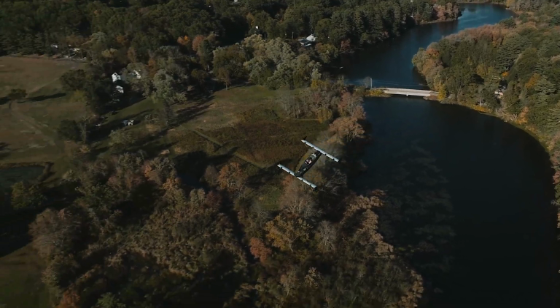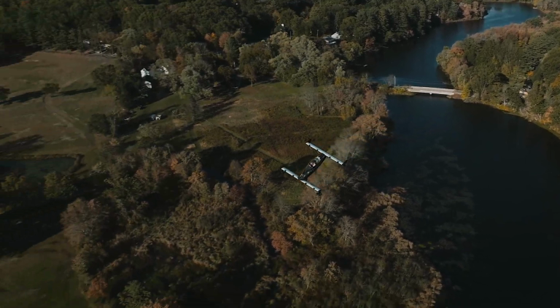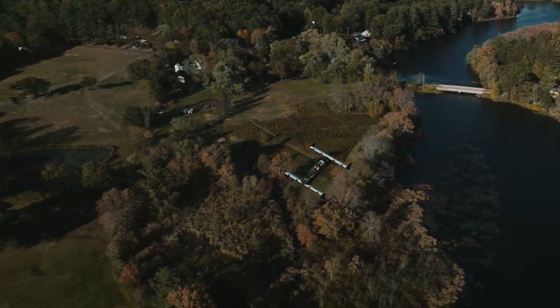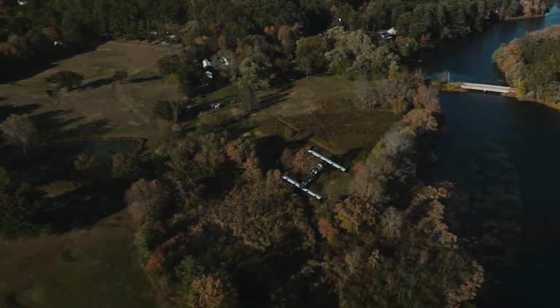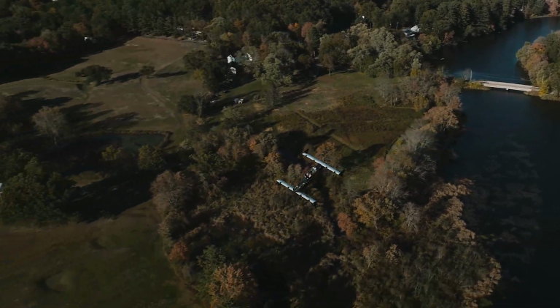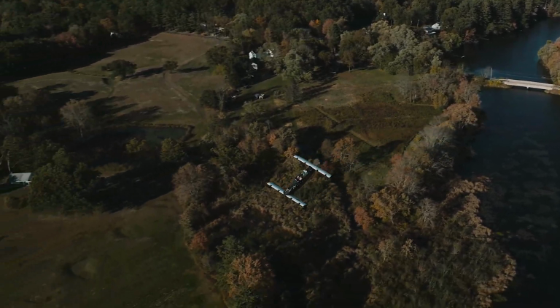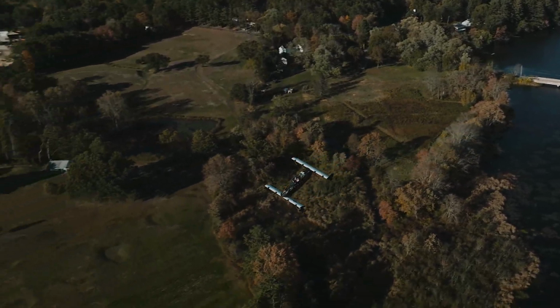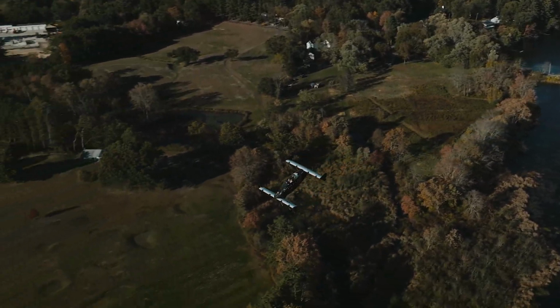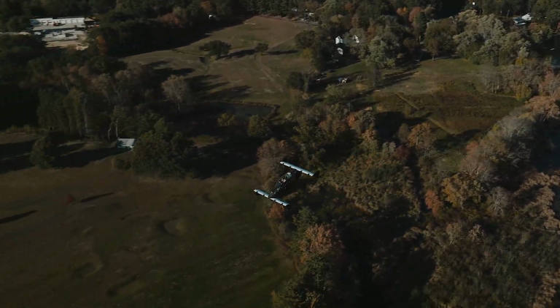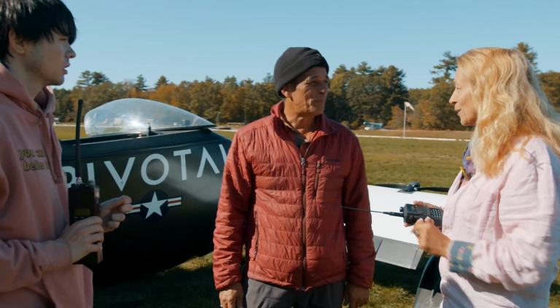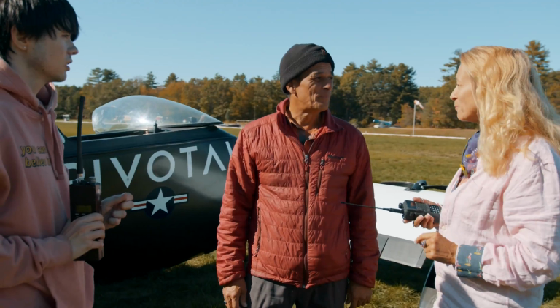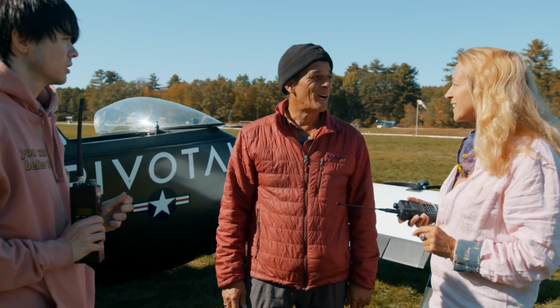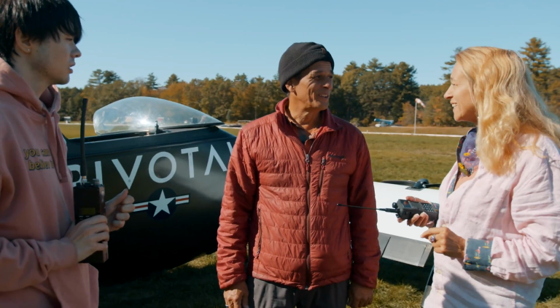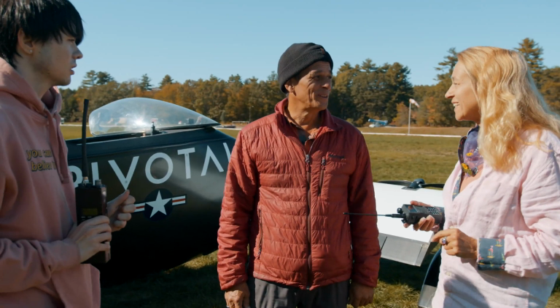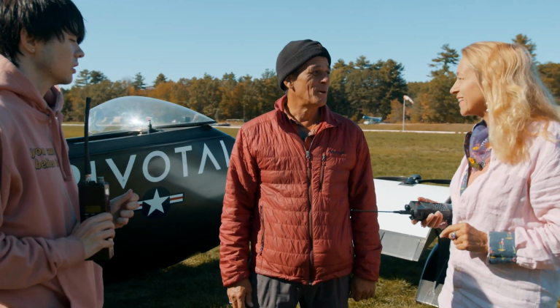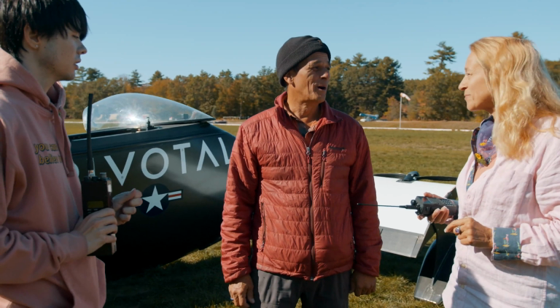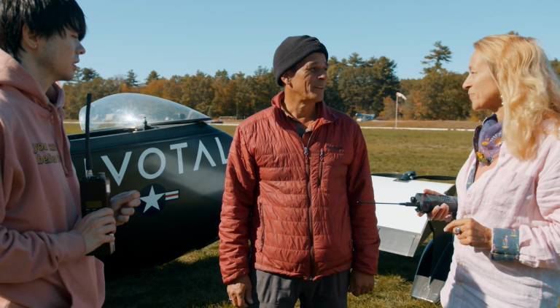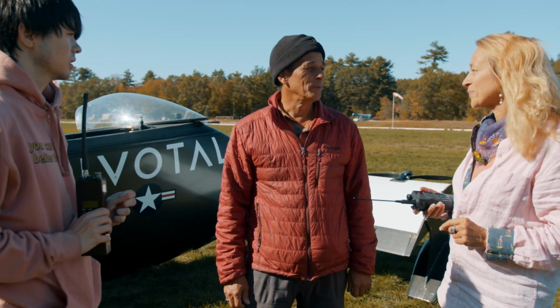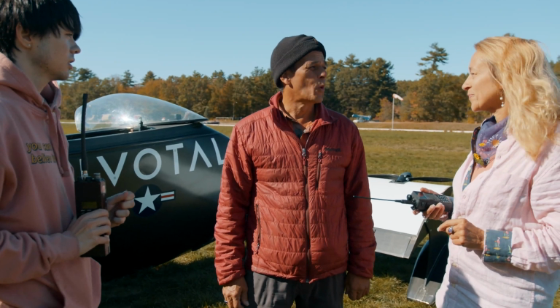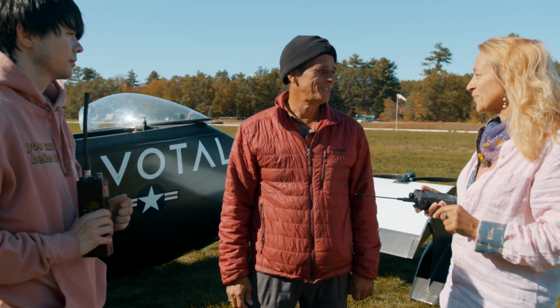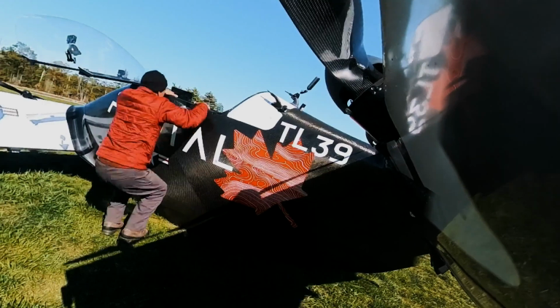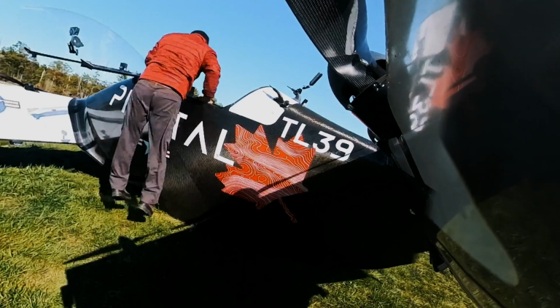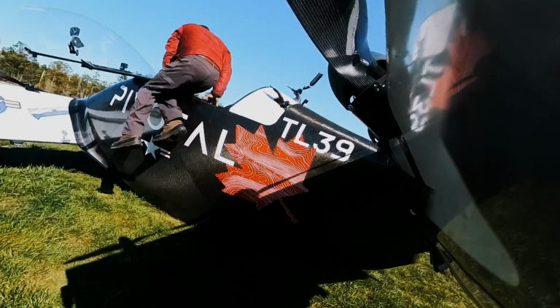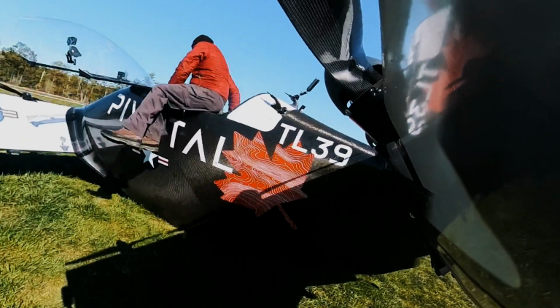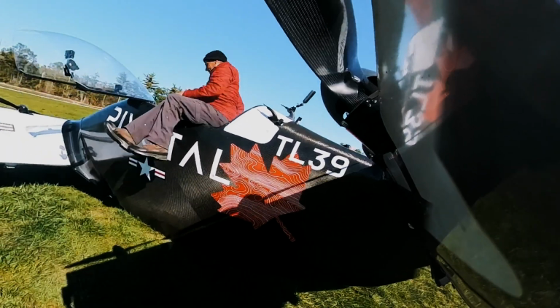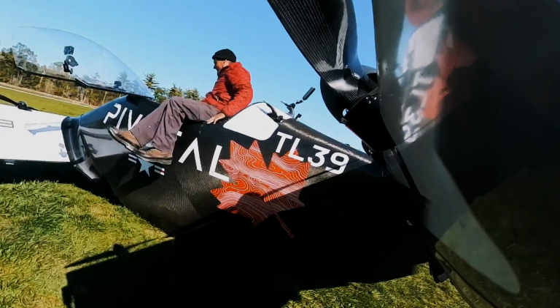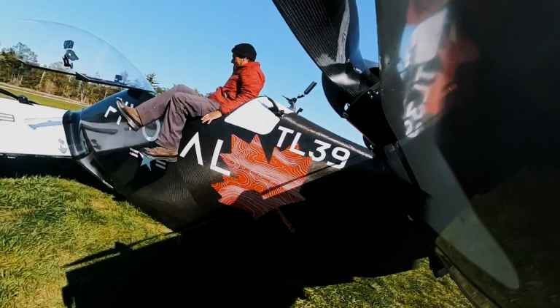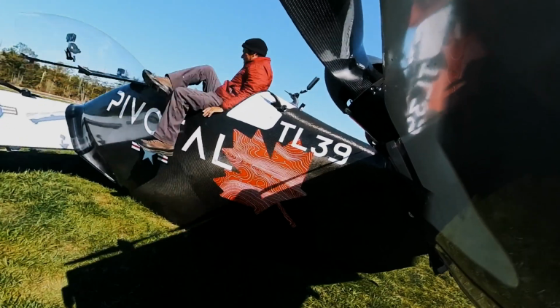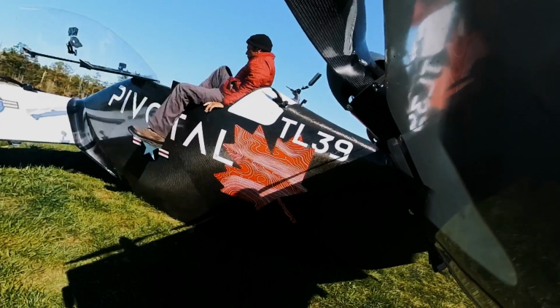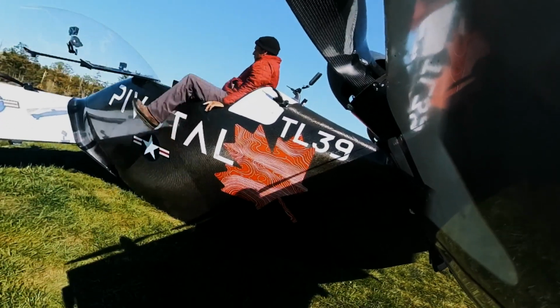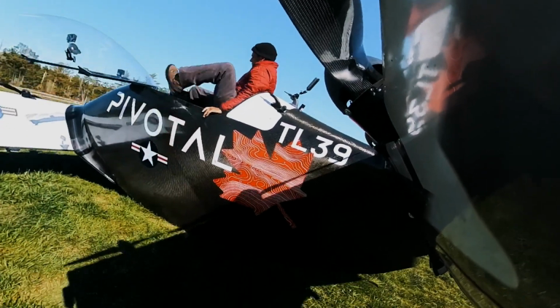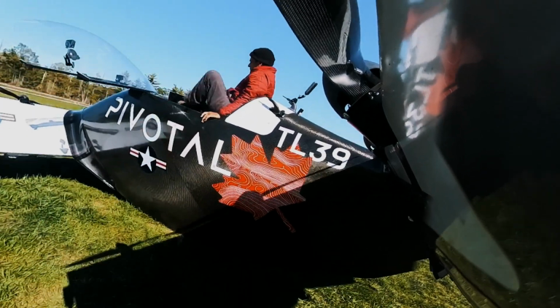Hey guys, I'm heading to the fruit stand — what do you want? I want a little pumpkin. I'll get you a pumpkin — it'll be gorgeous. I'll be back in 15.